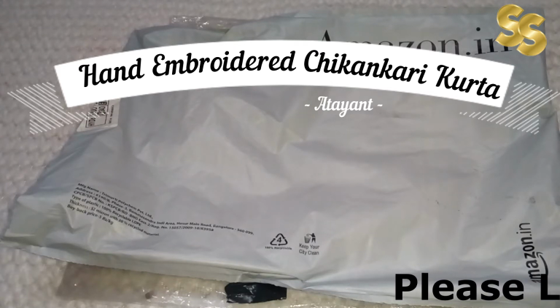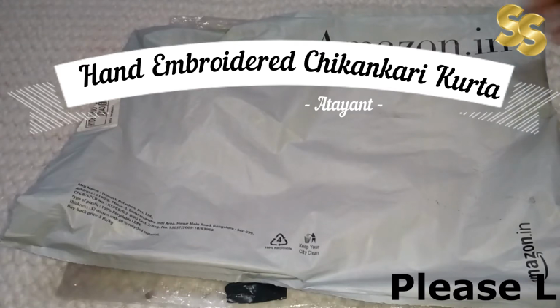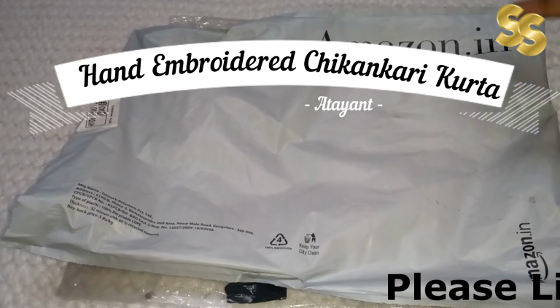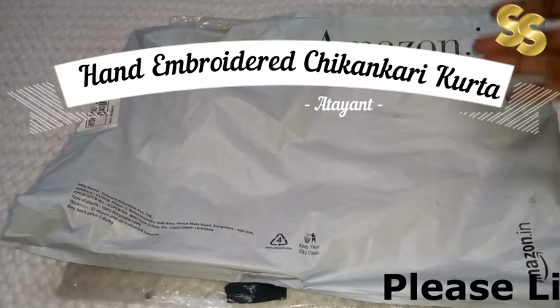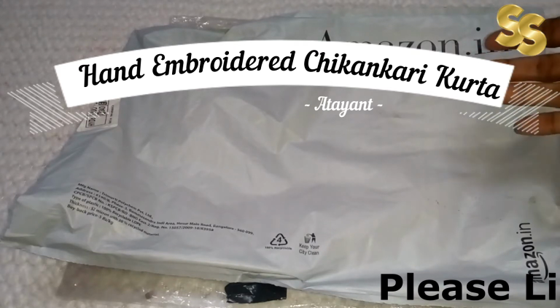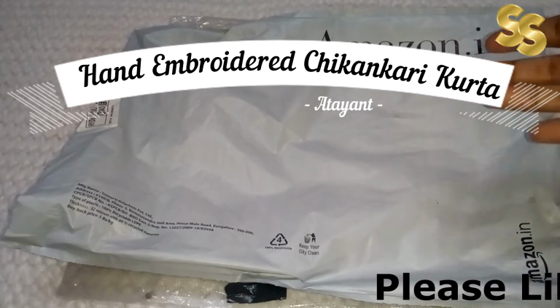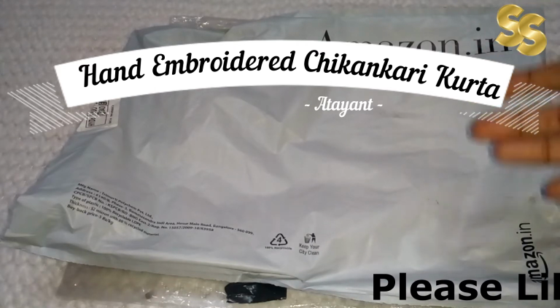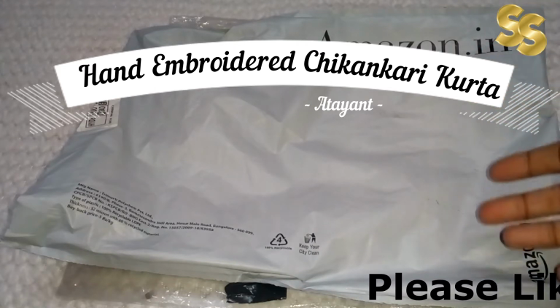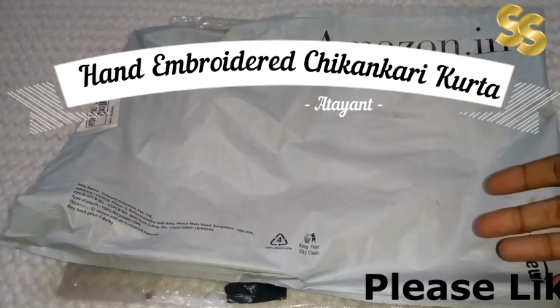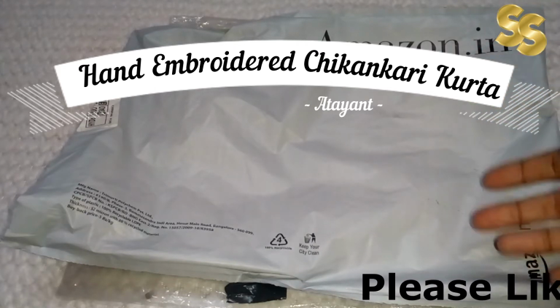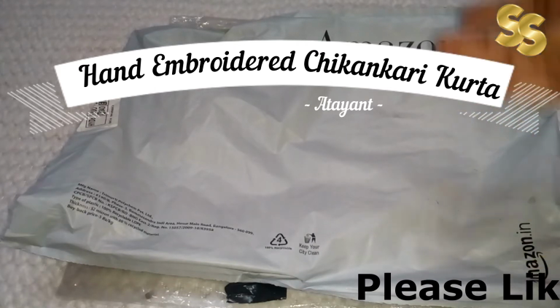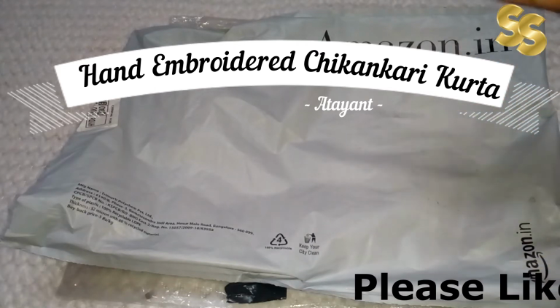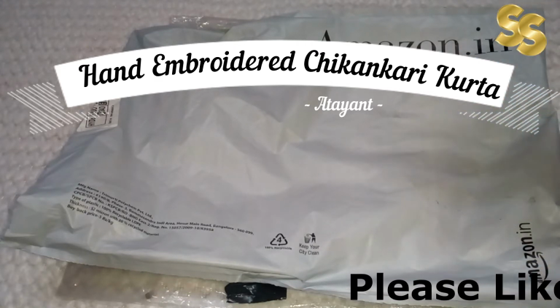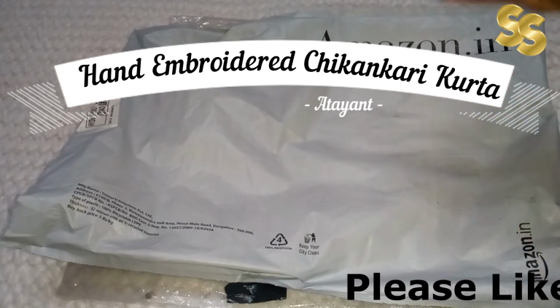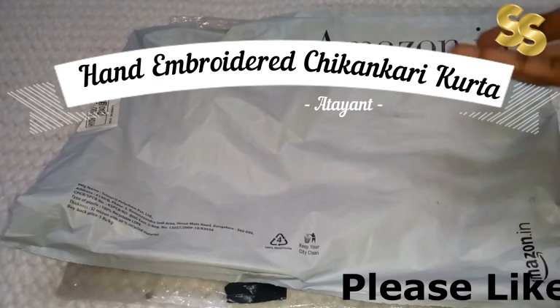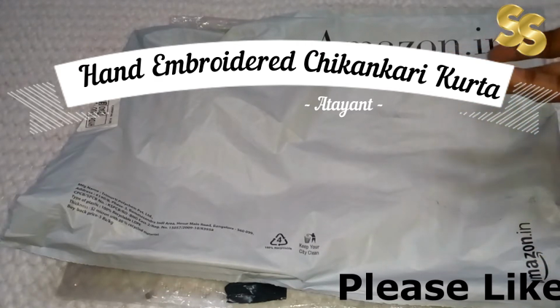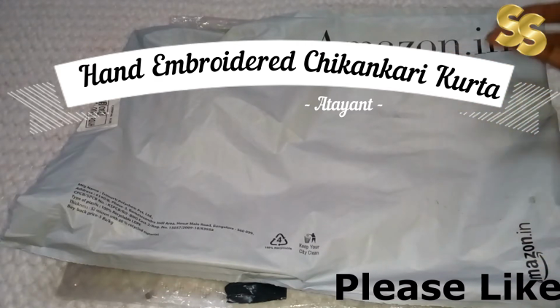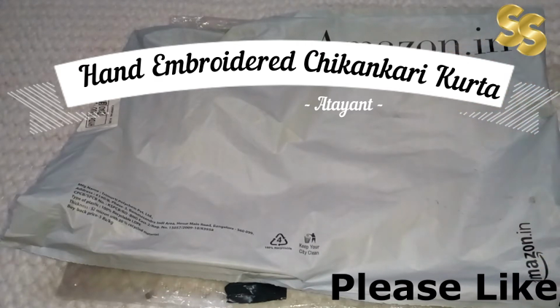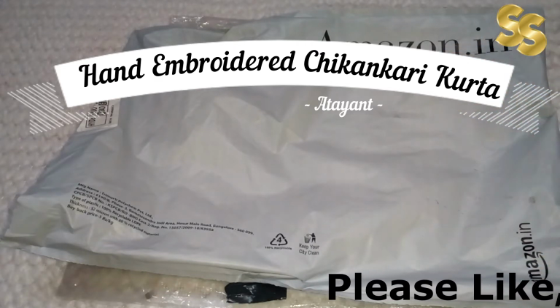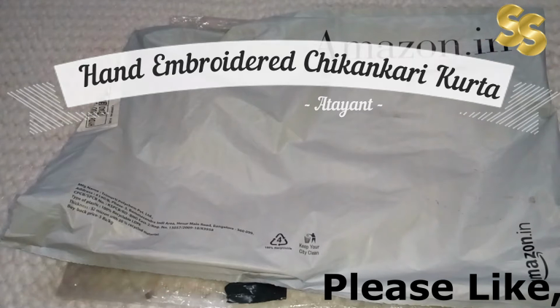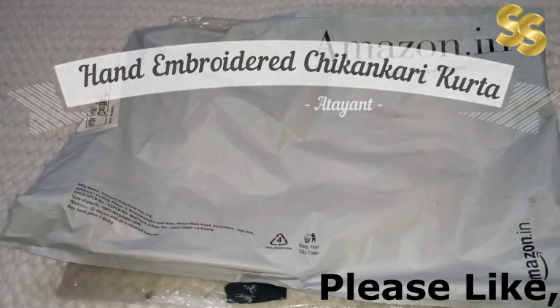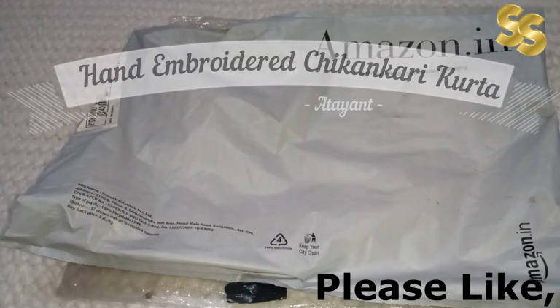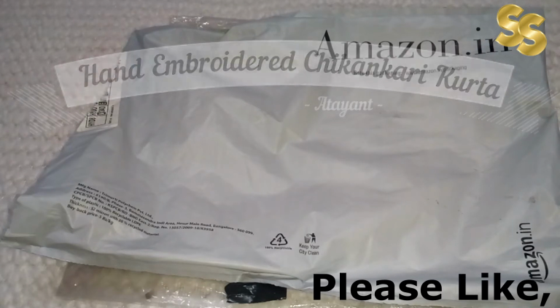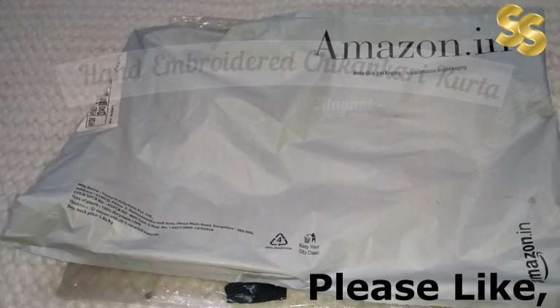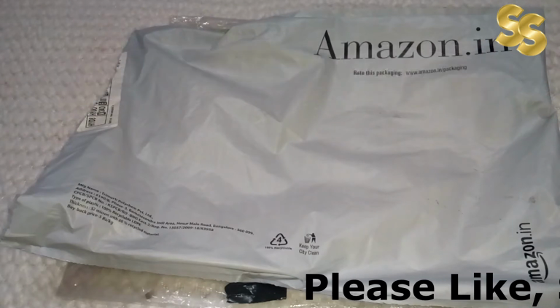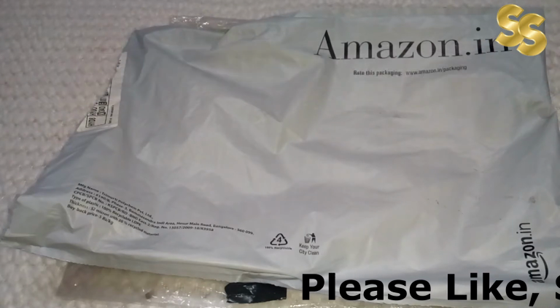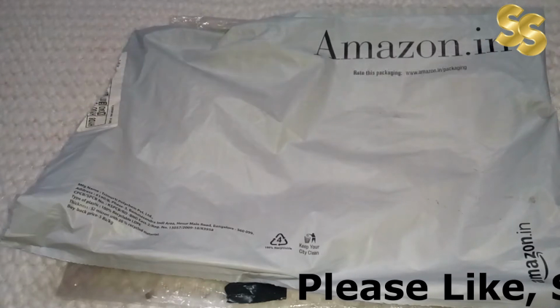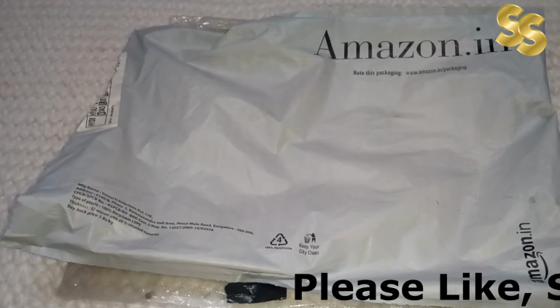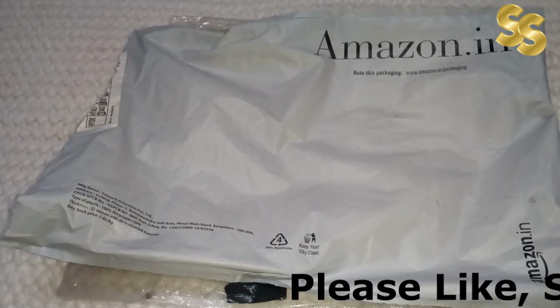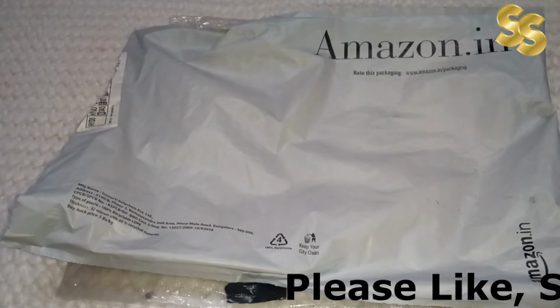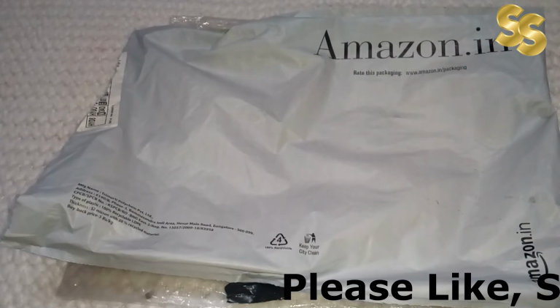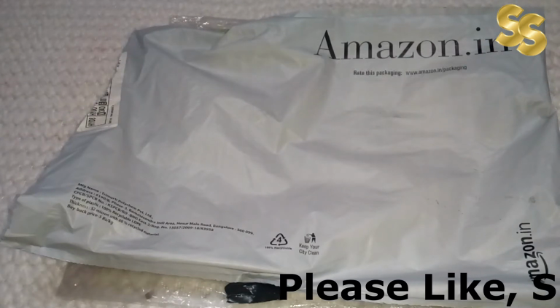What is the shirt? What color is it? I will tell you all about the thumbnail, but I will talk about this in detail.